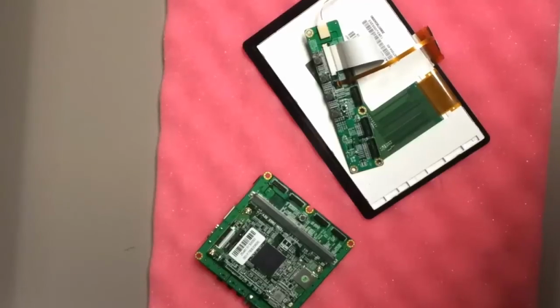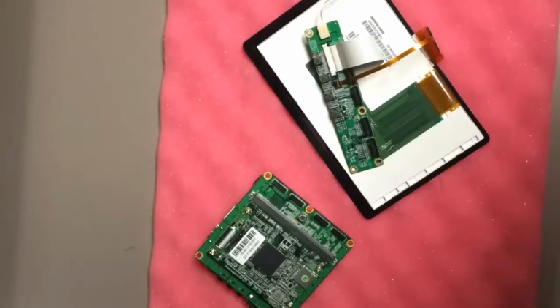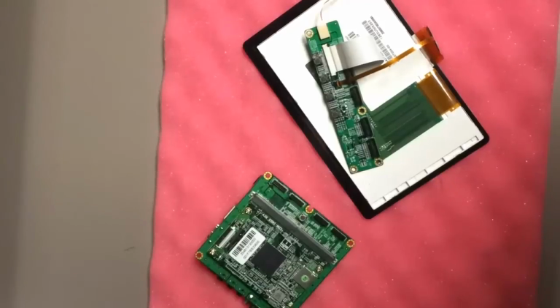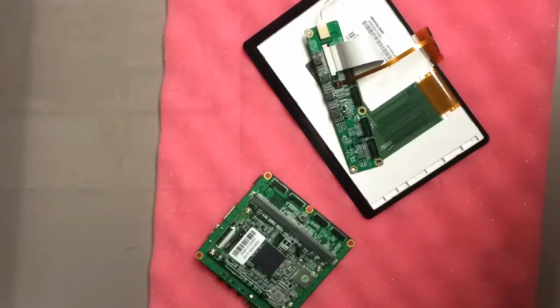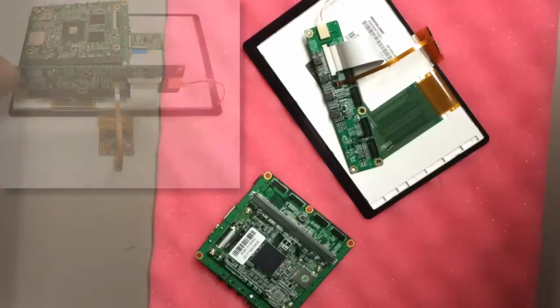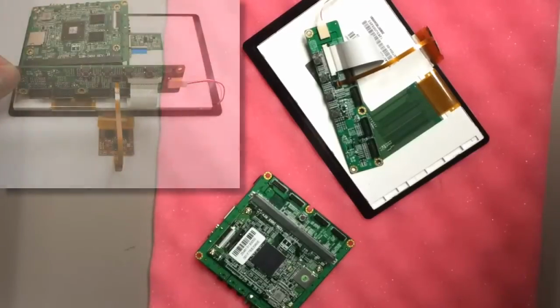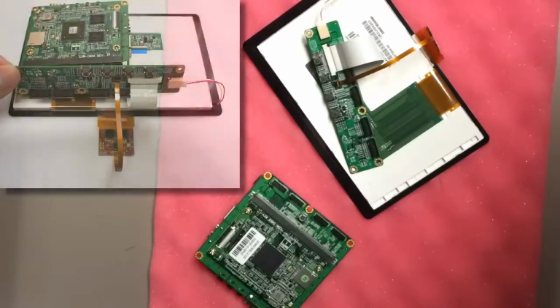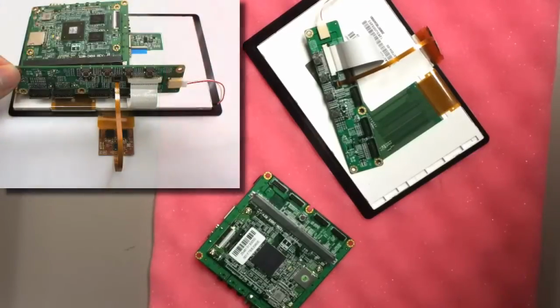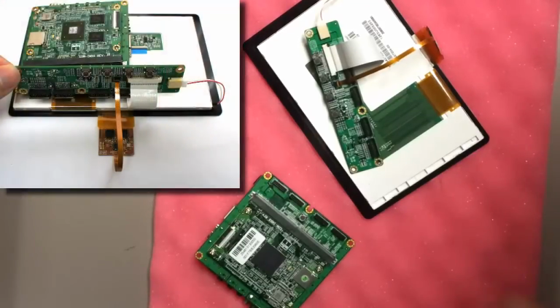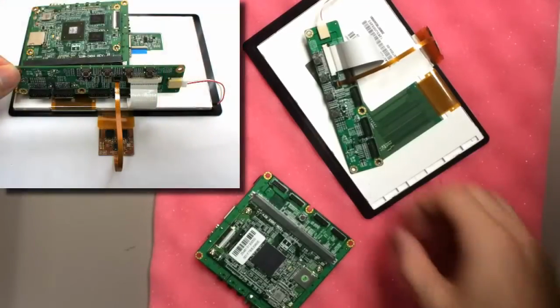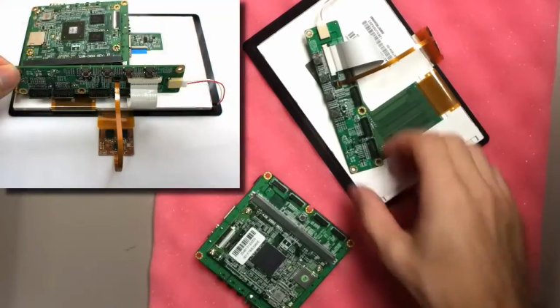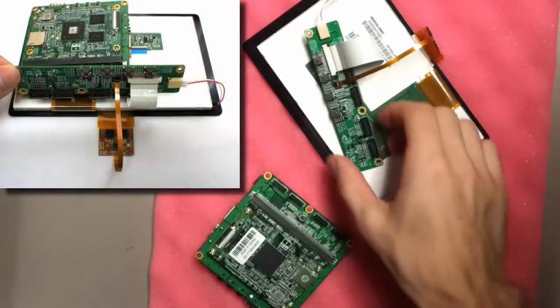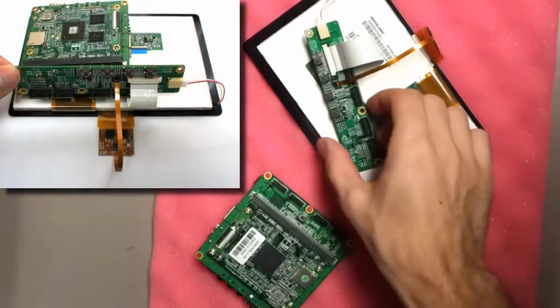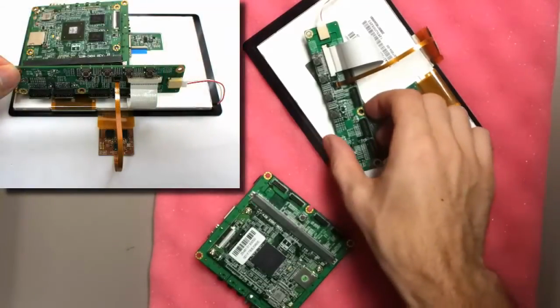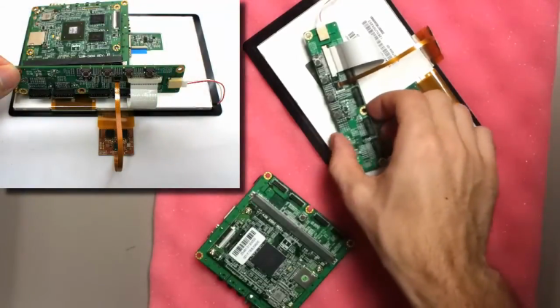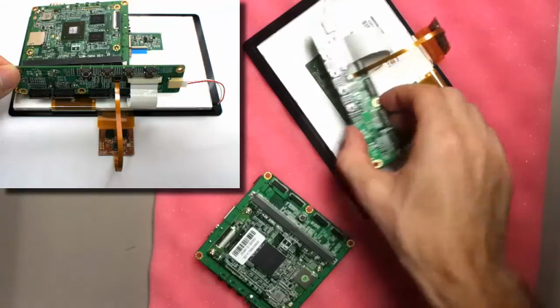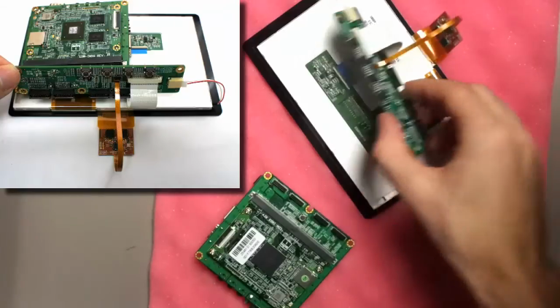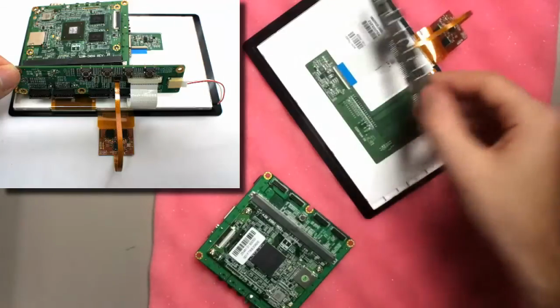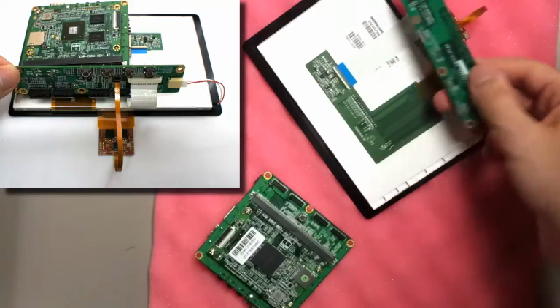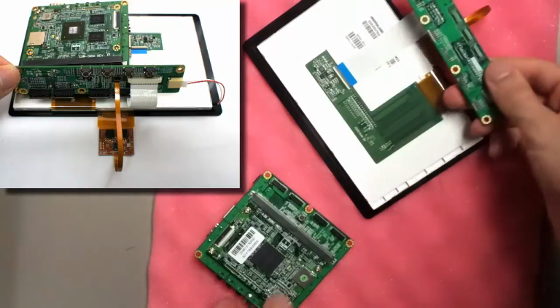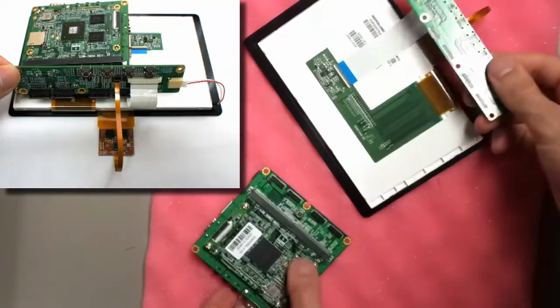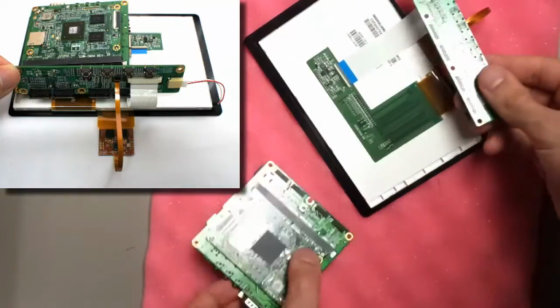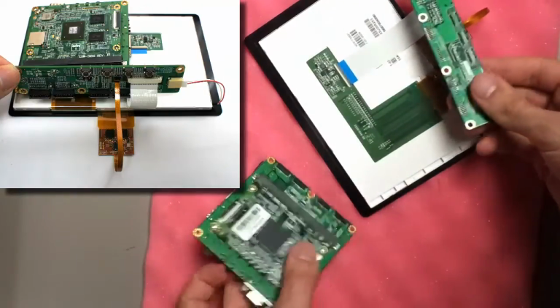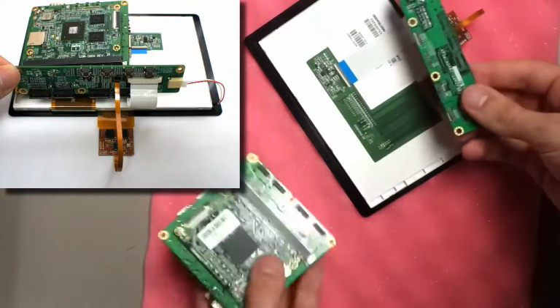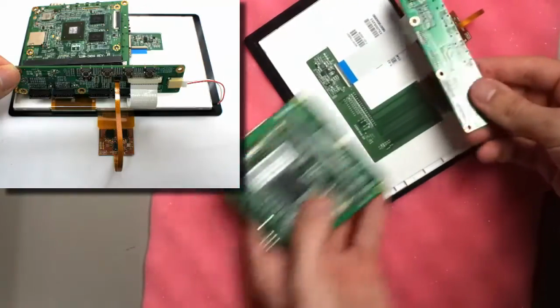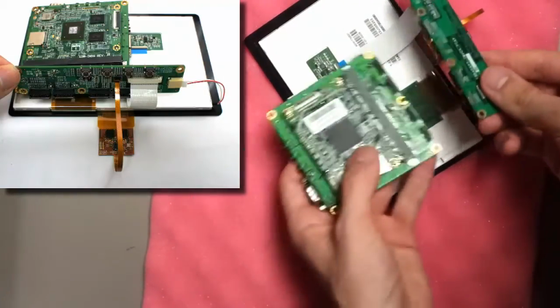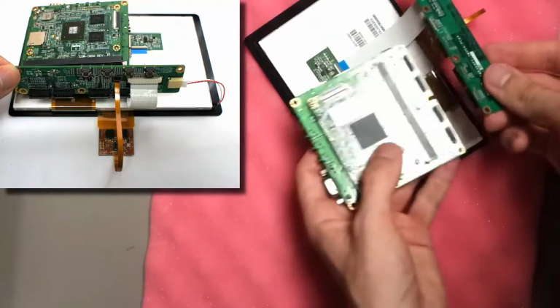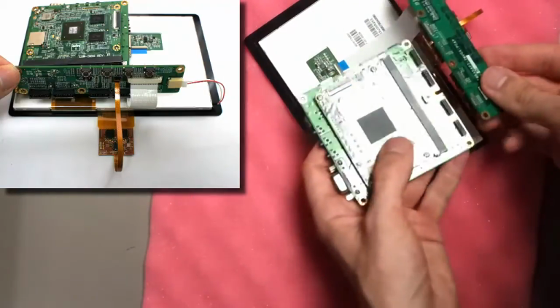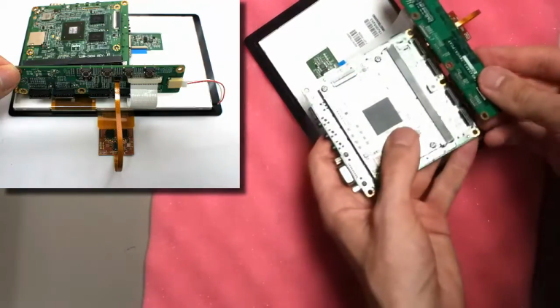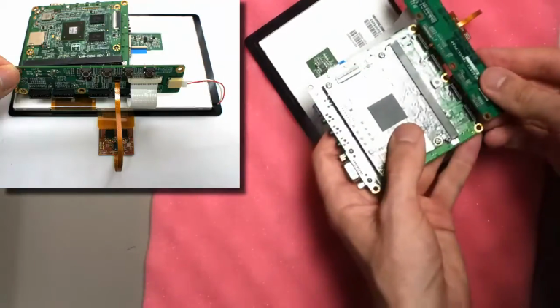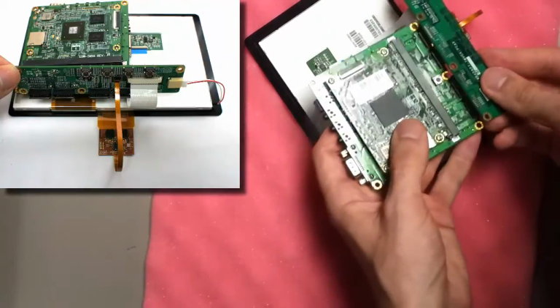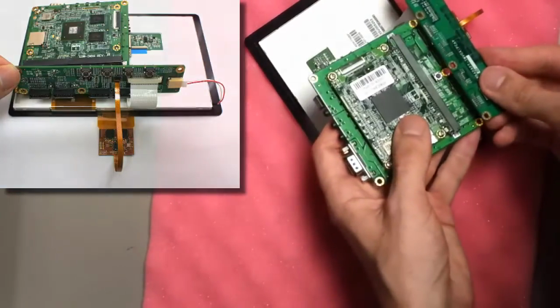And we're almost there. Simply join the adapter board with attached LCD to the WAN Board's expansion headers.